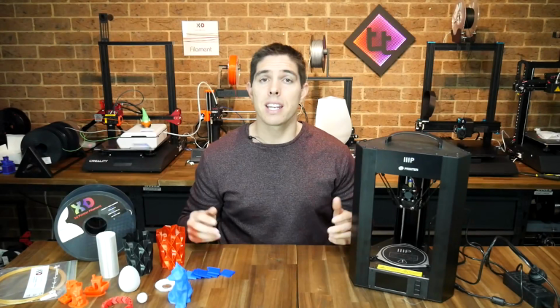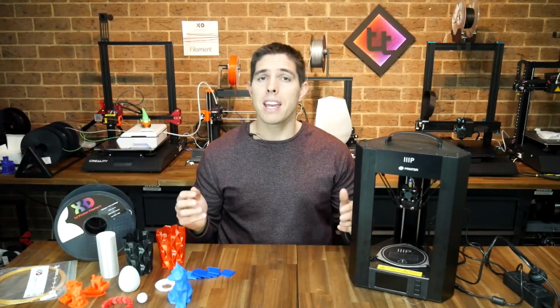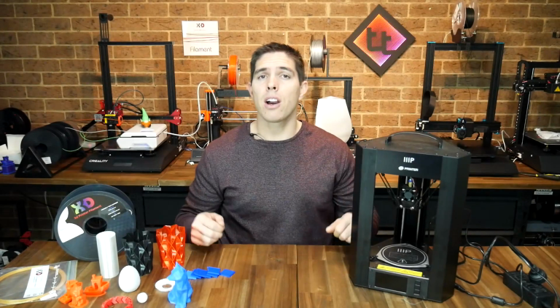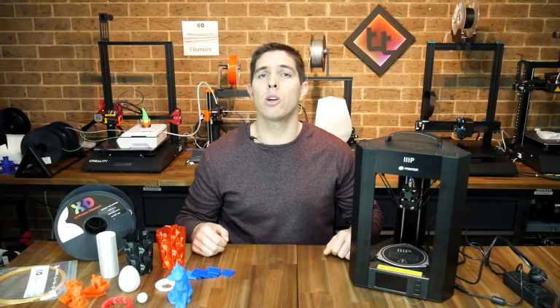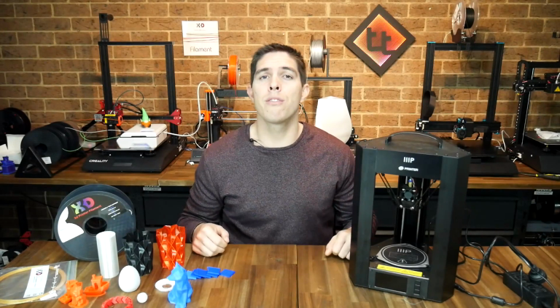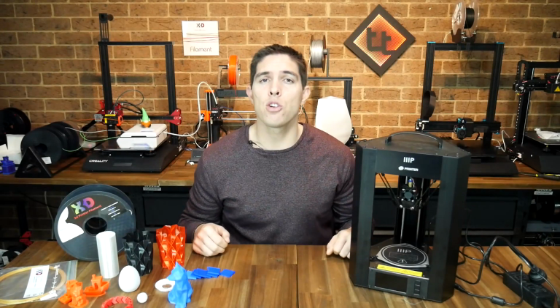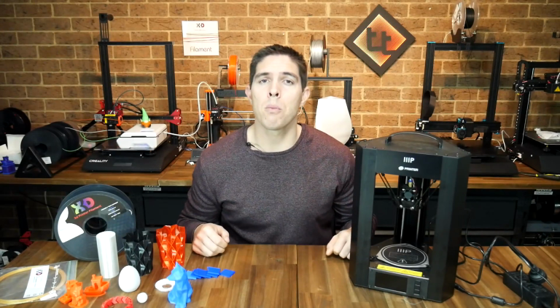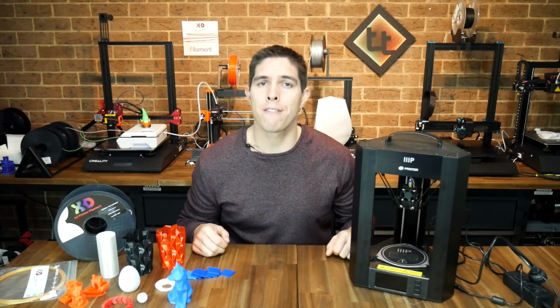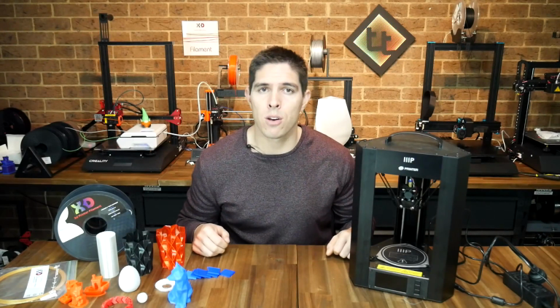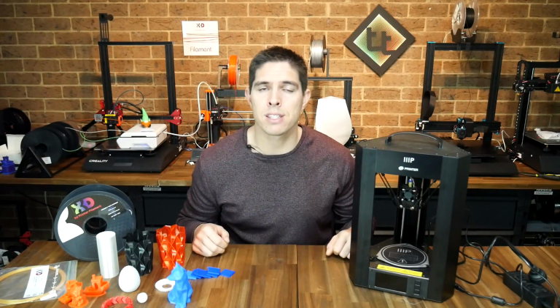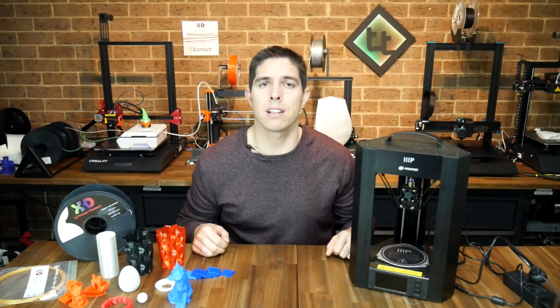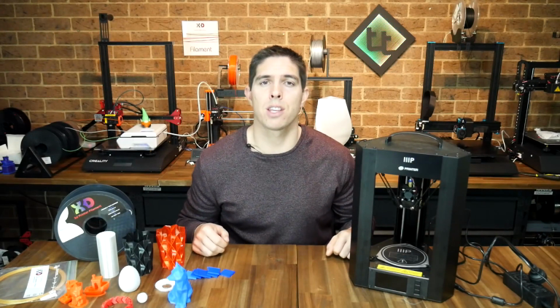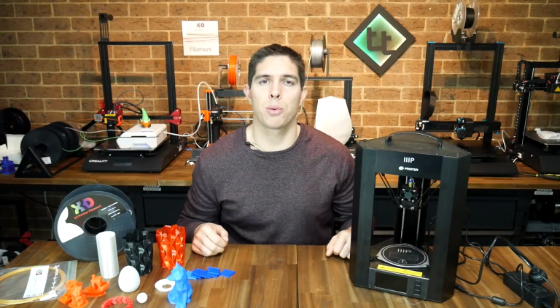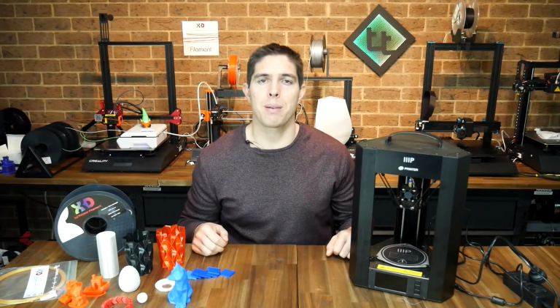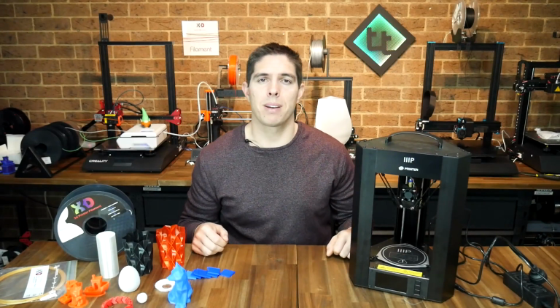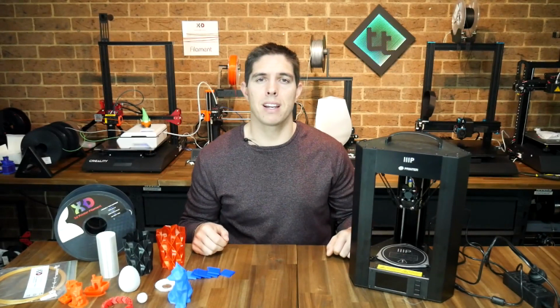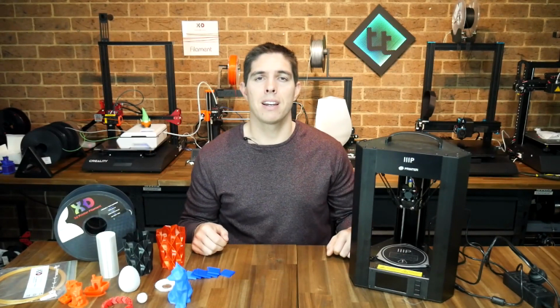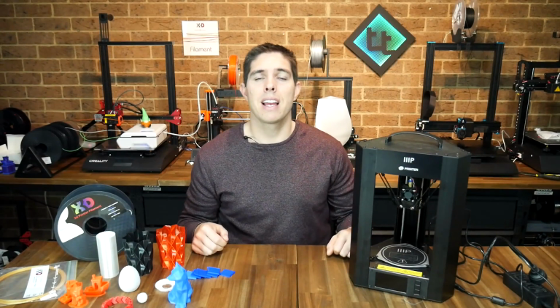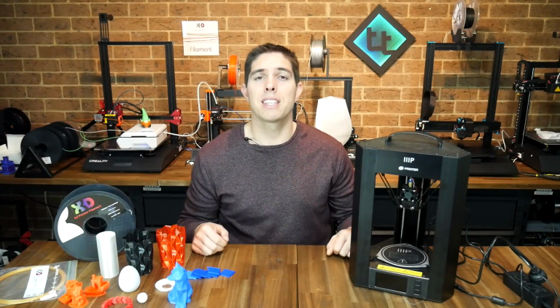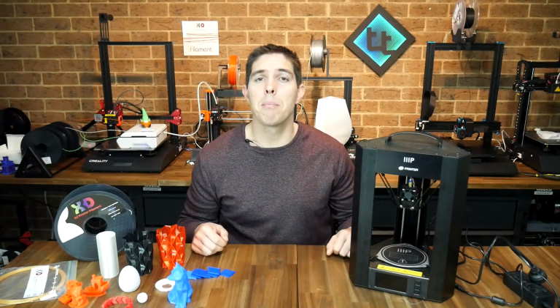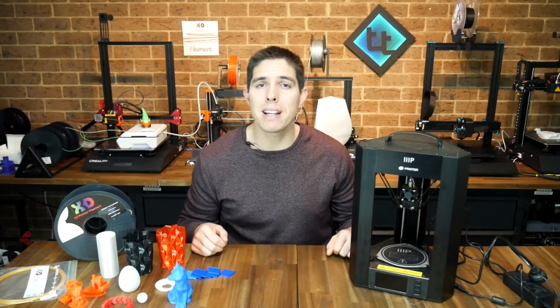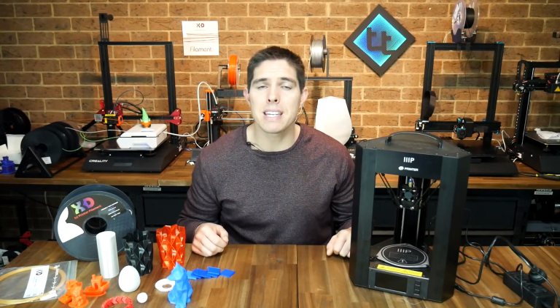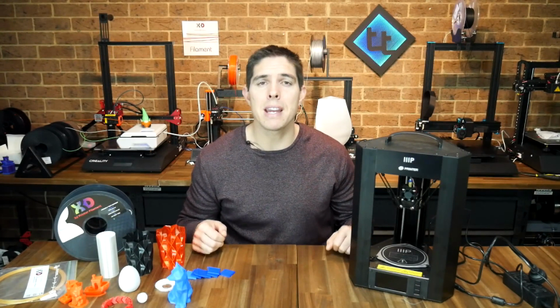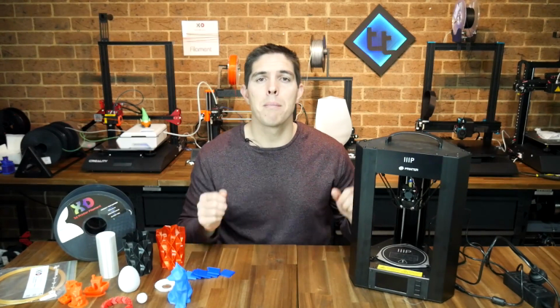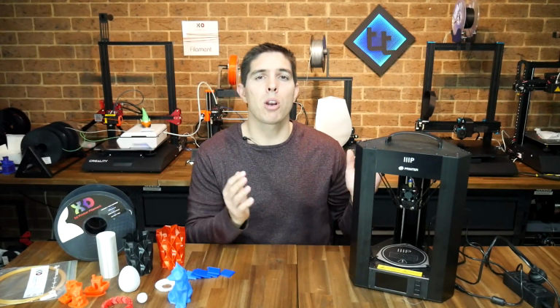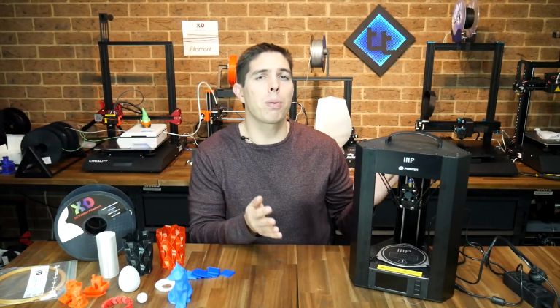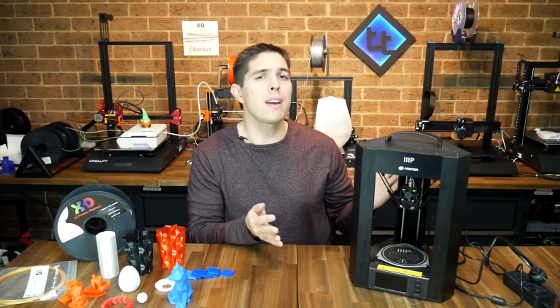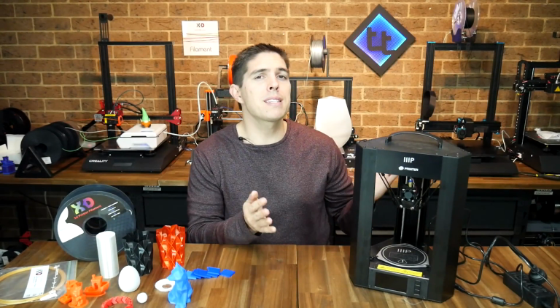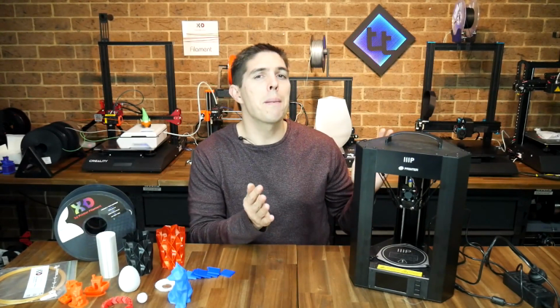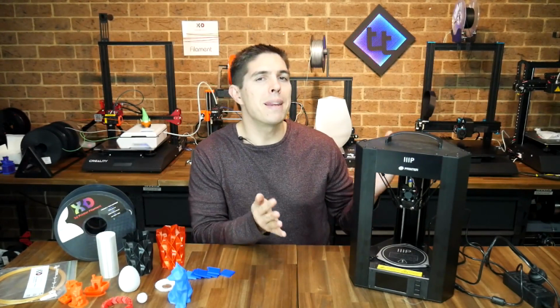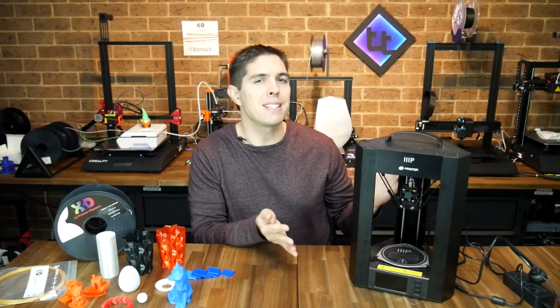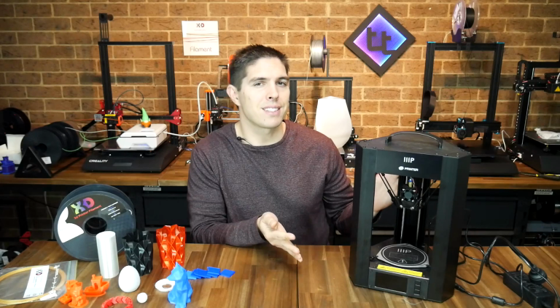Today I'm going to review my first Delta 3D printer — it's the mighty Monoprice Mini Delta.